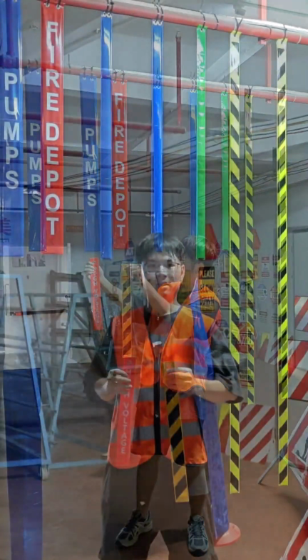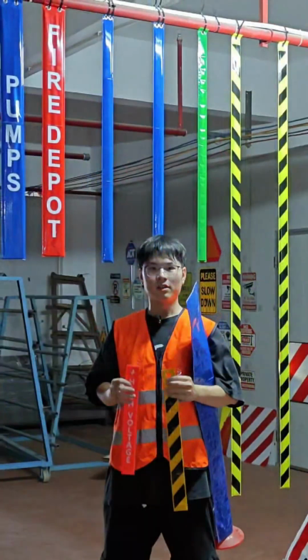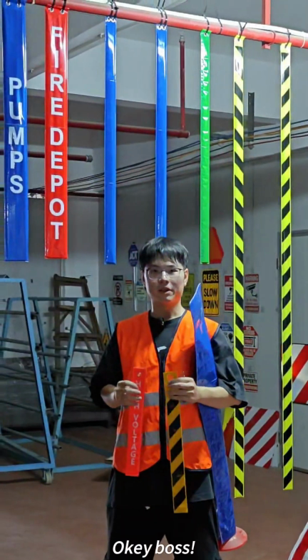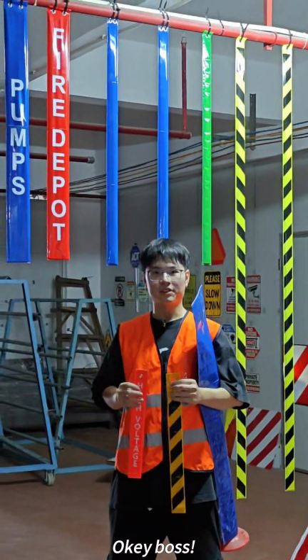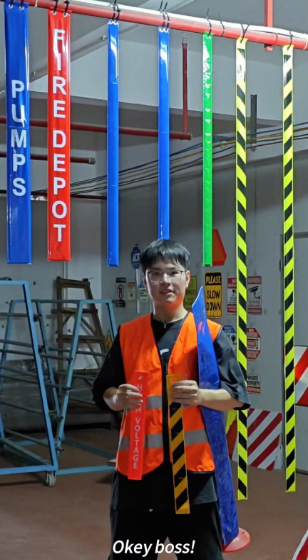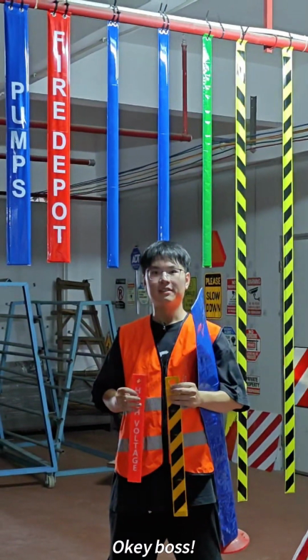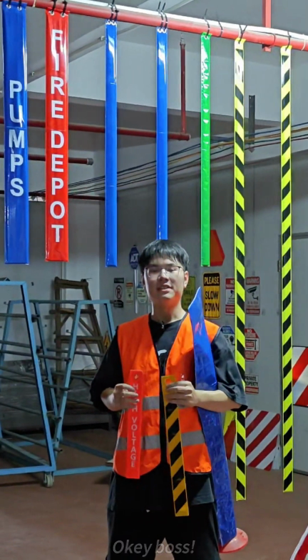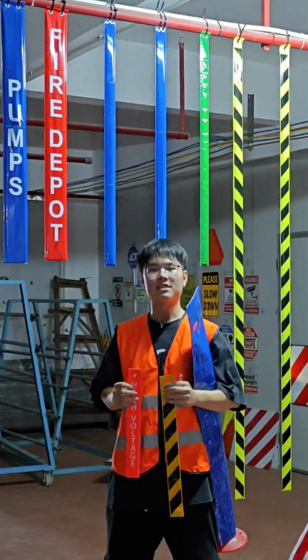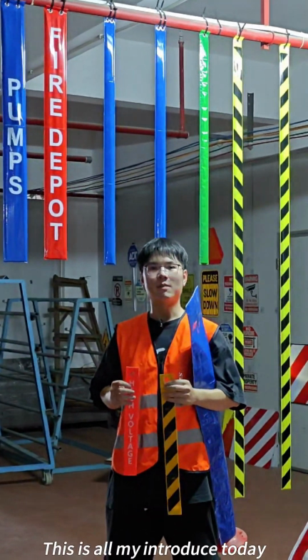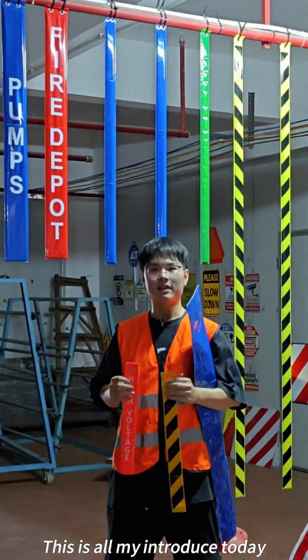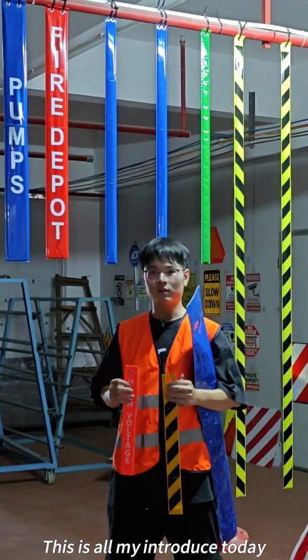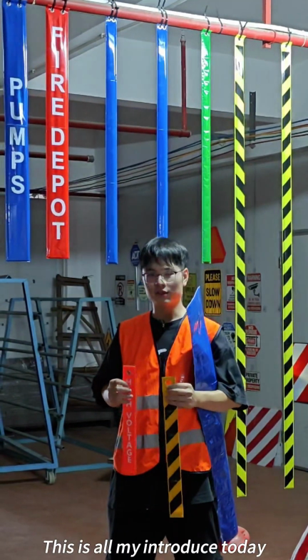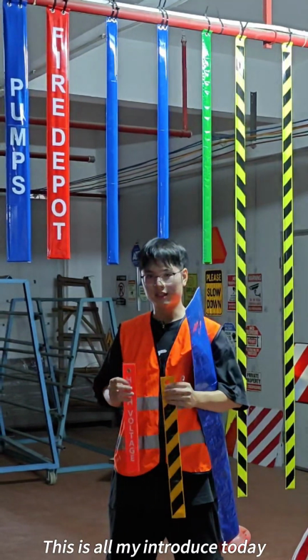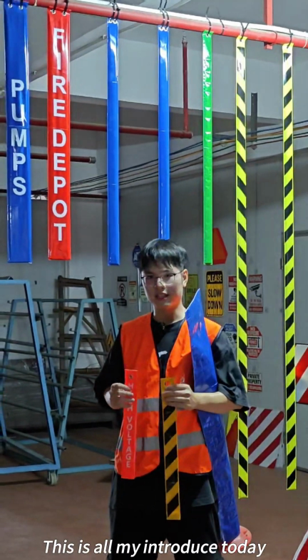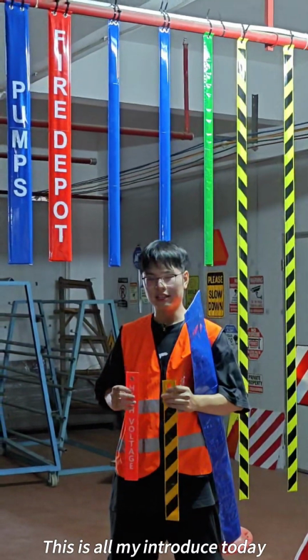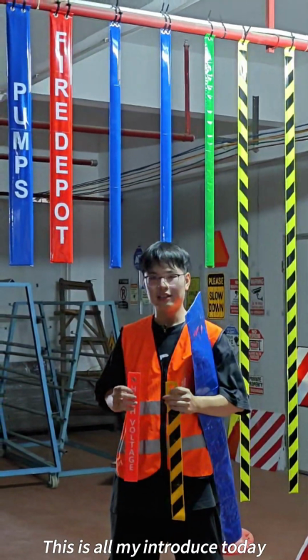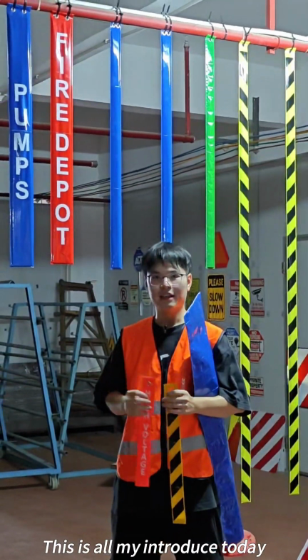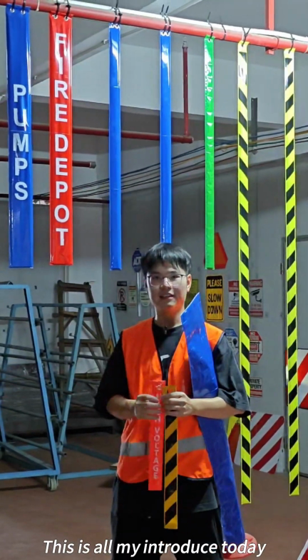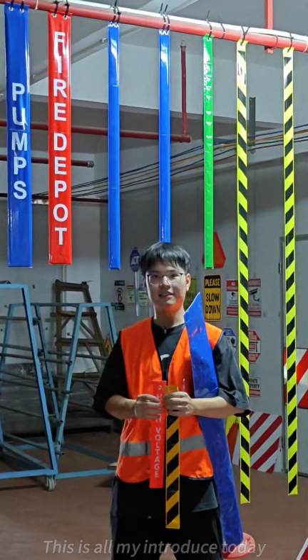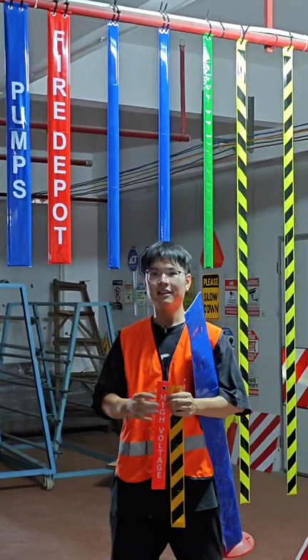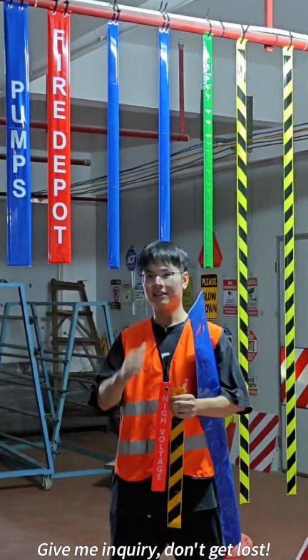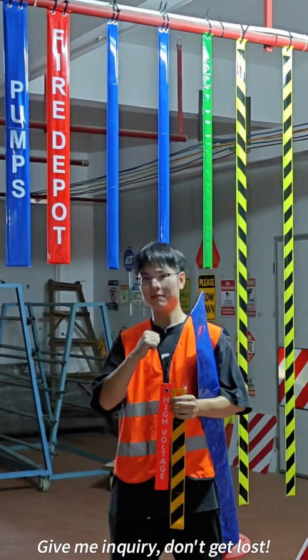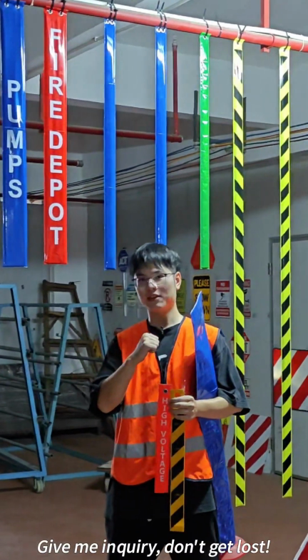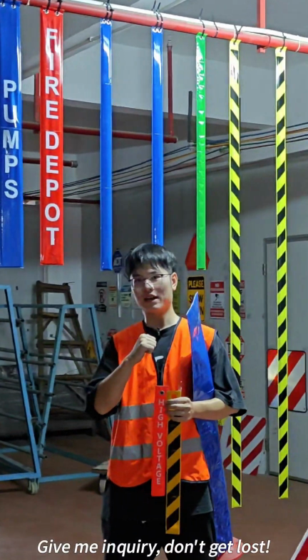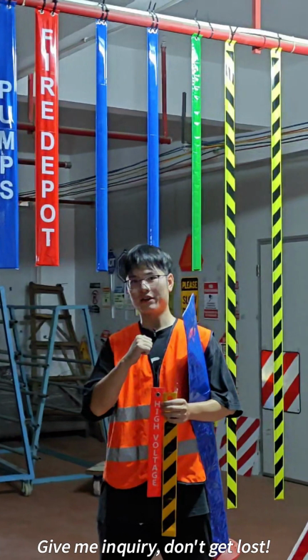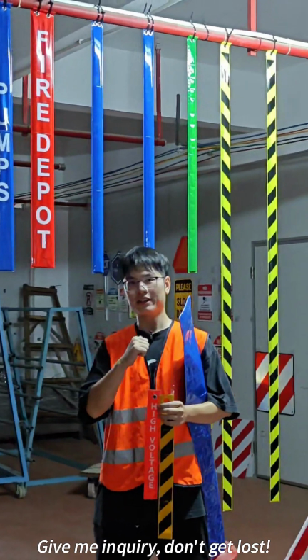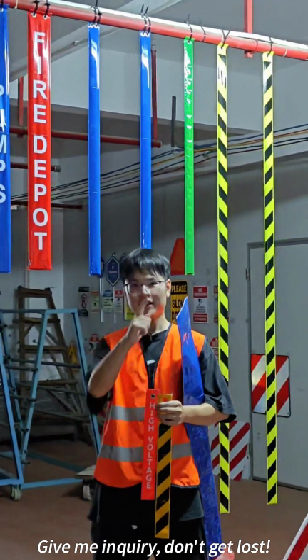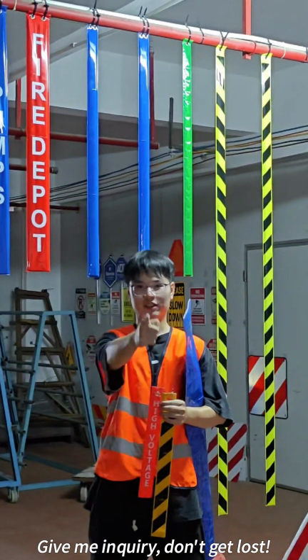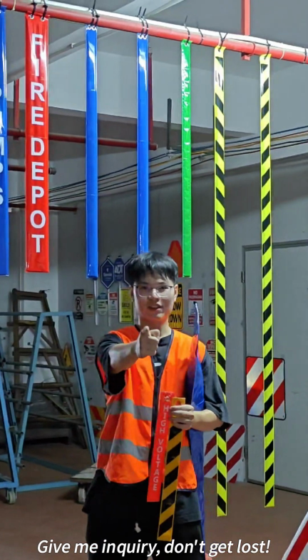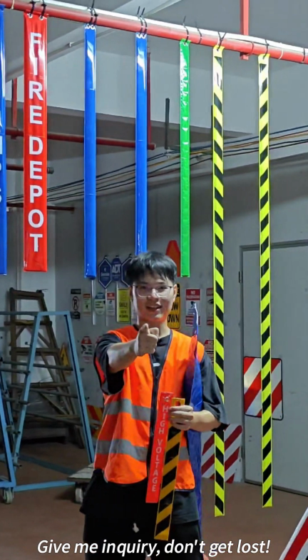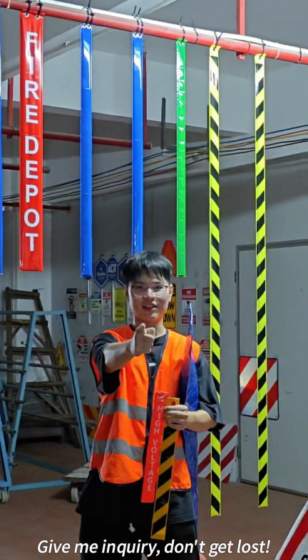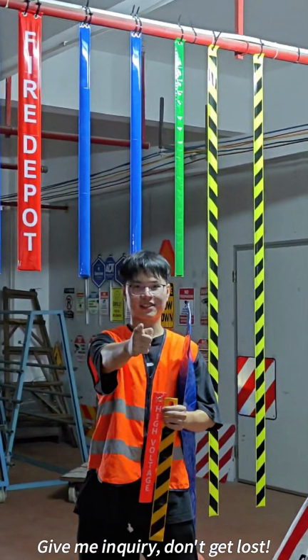Okay, boss. This is all my introduction today. Send me your inquiry — don't get lost.